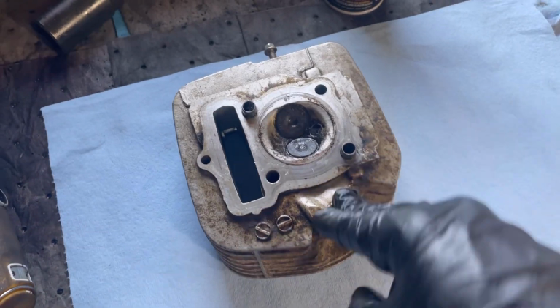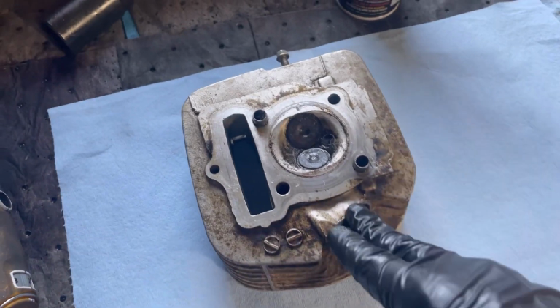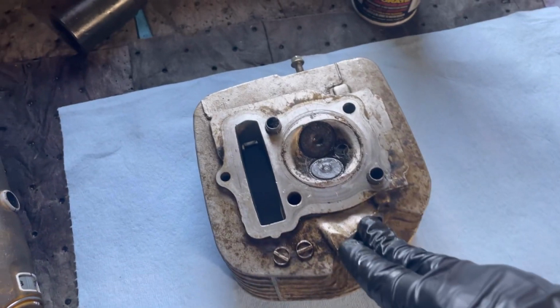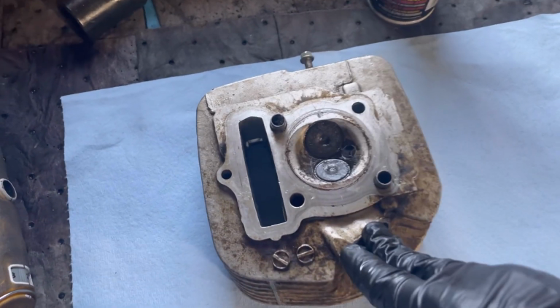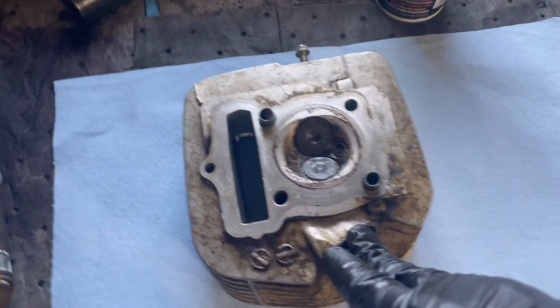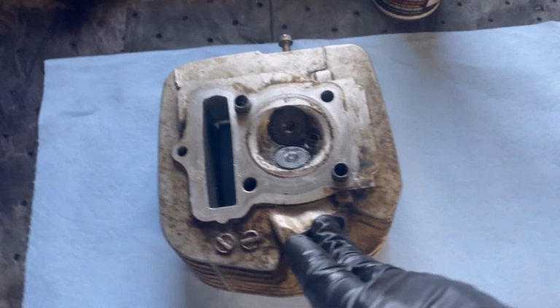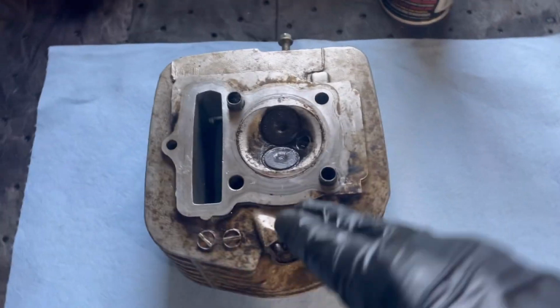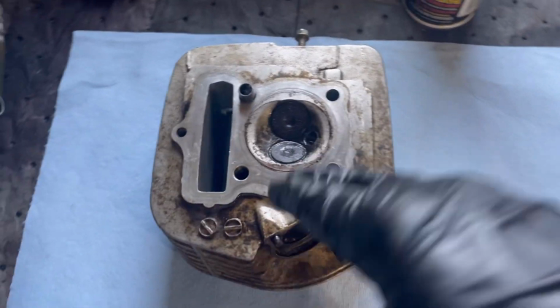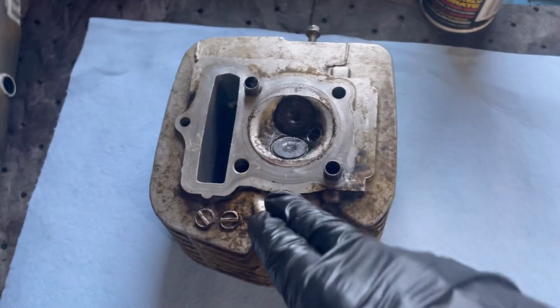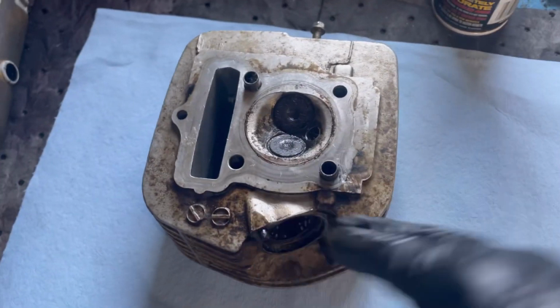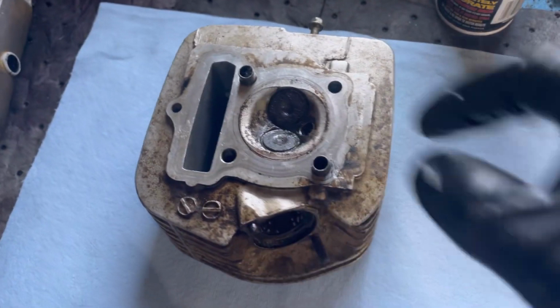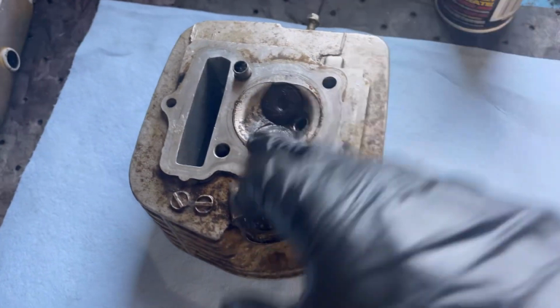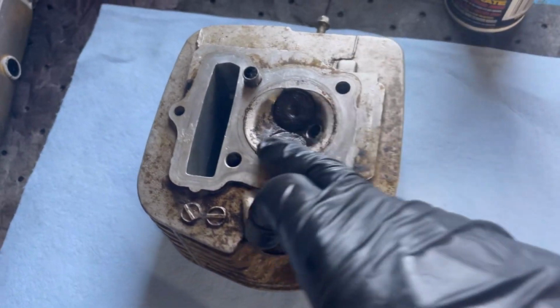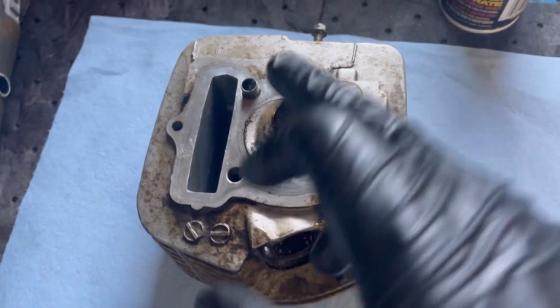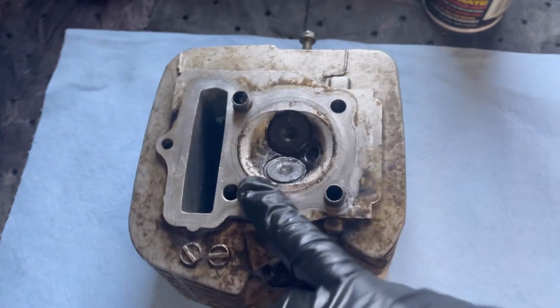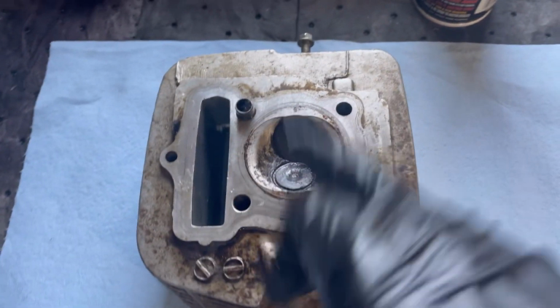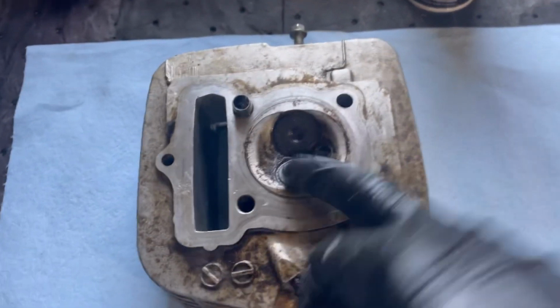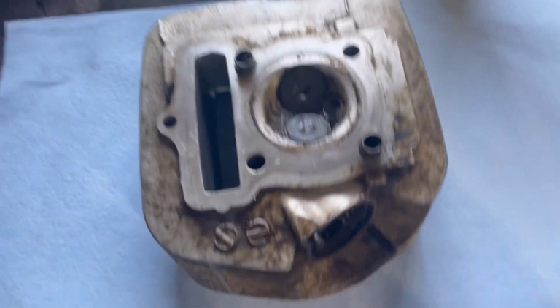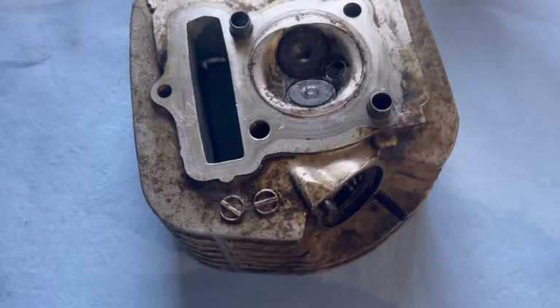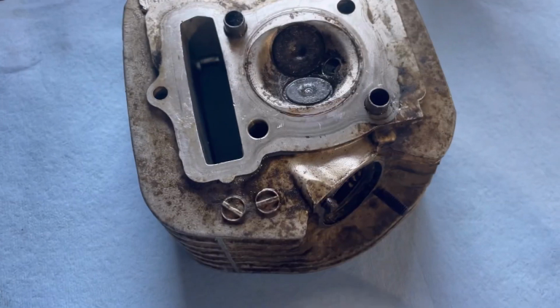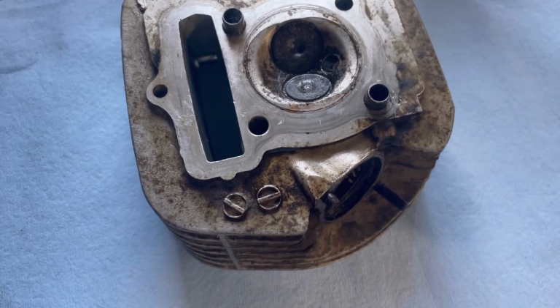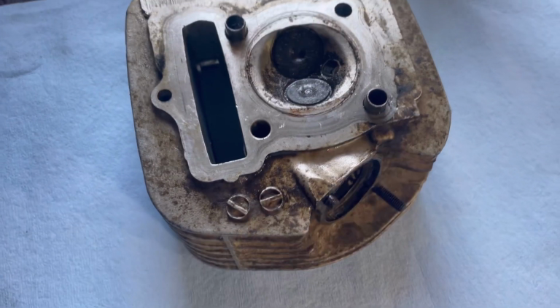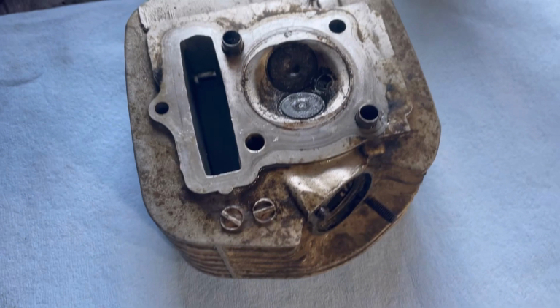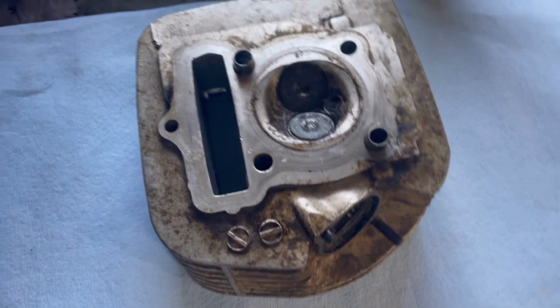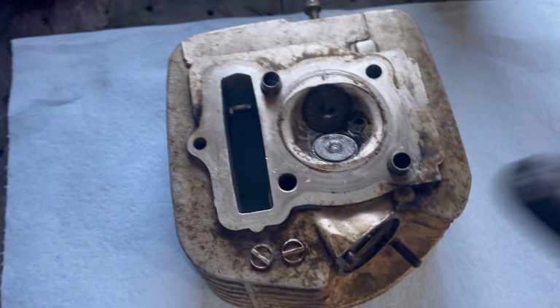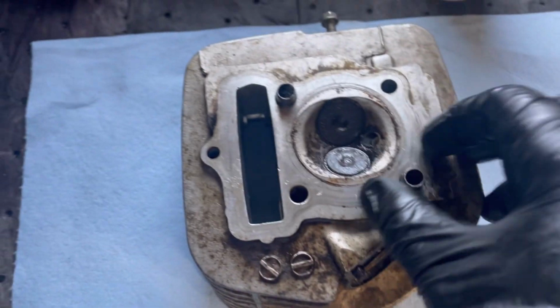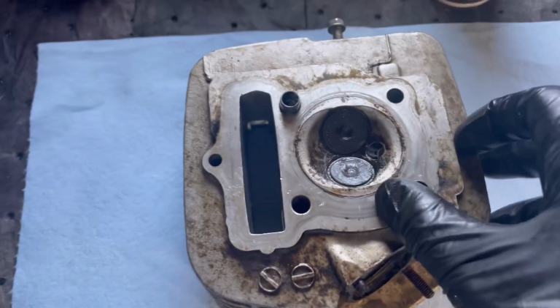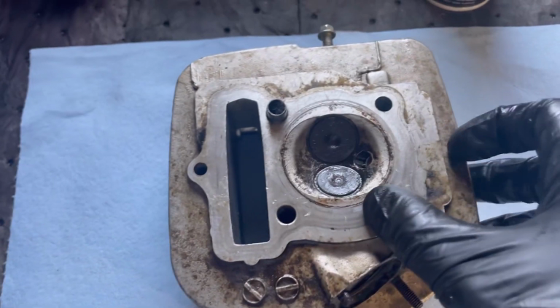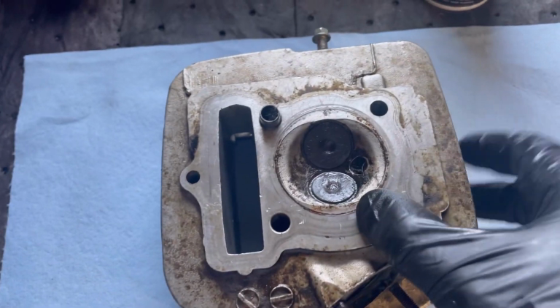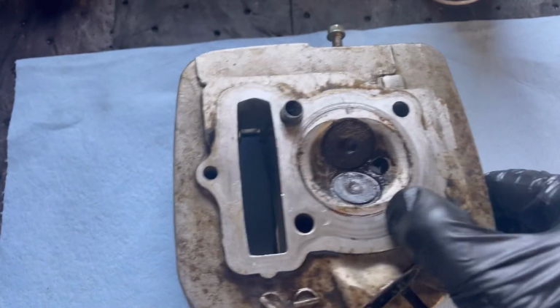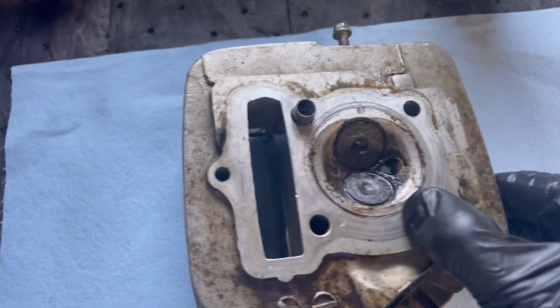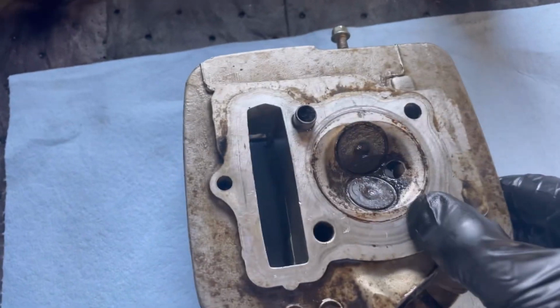In this one I'm going to show you guys how to free seized valves, and it's actually pretty simple.